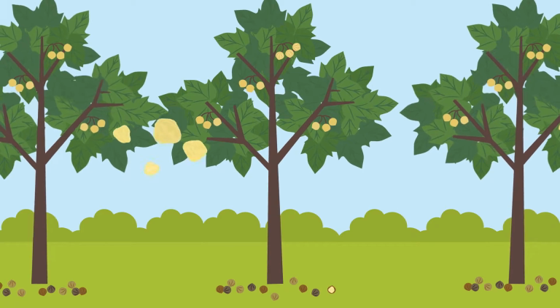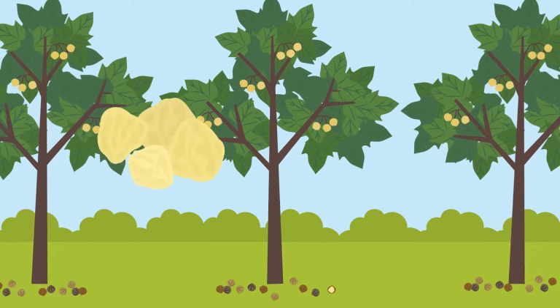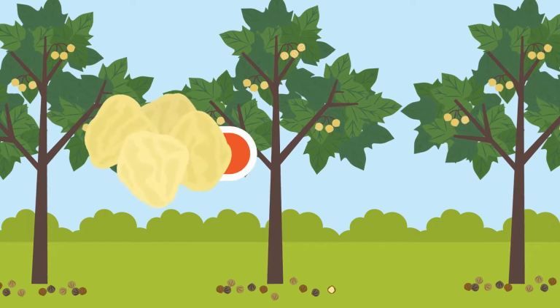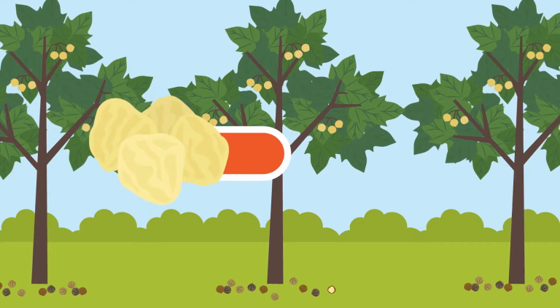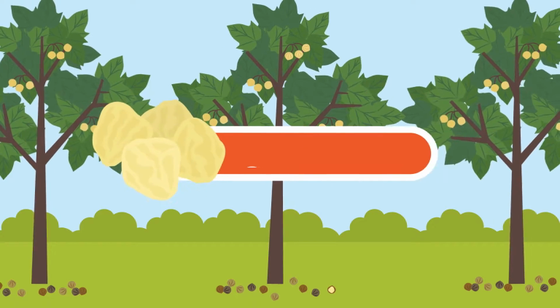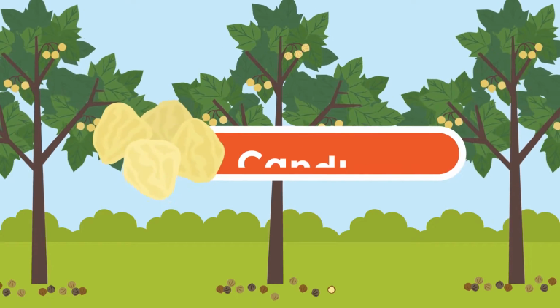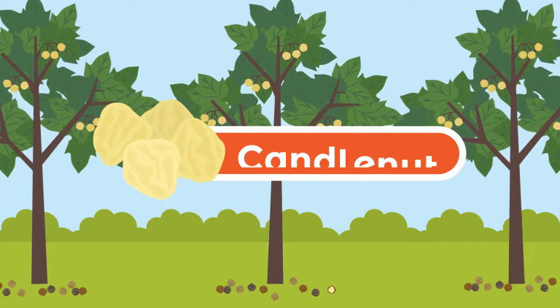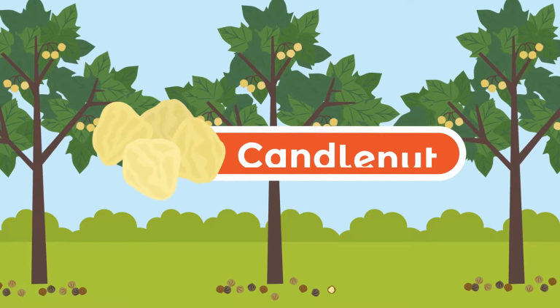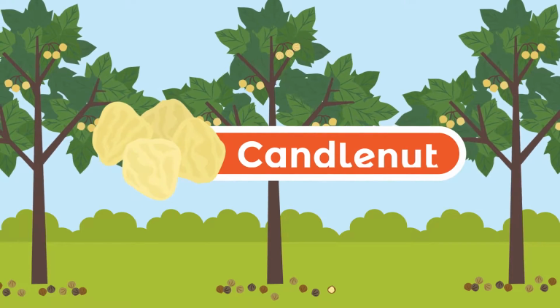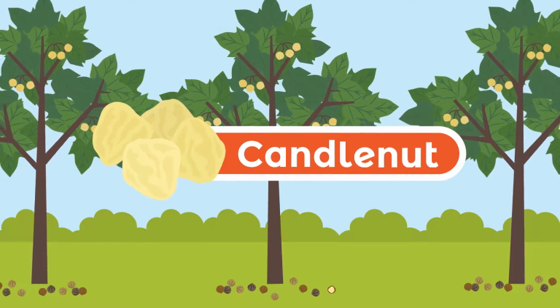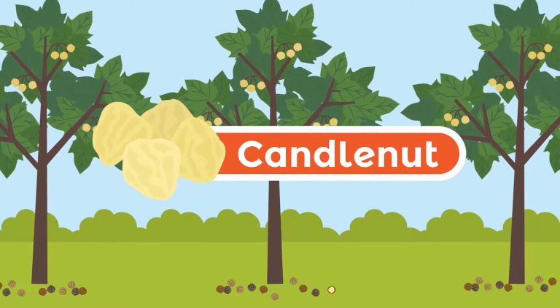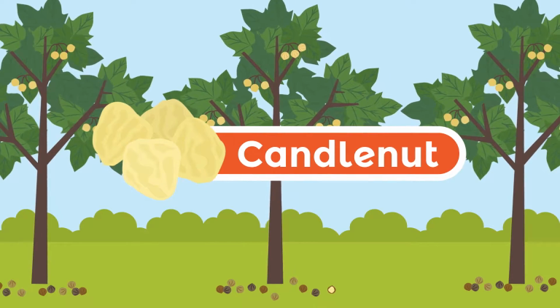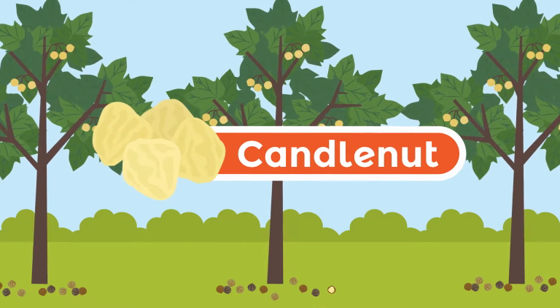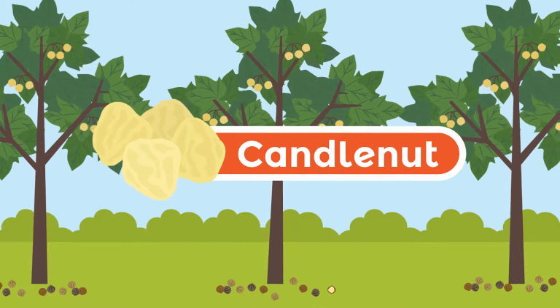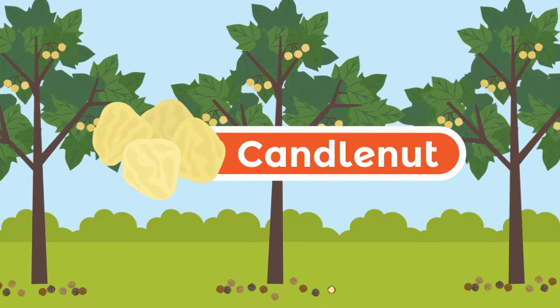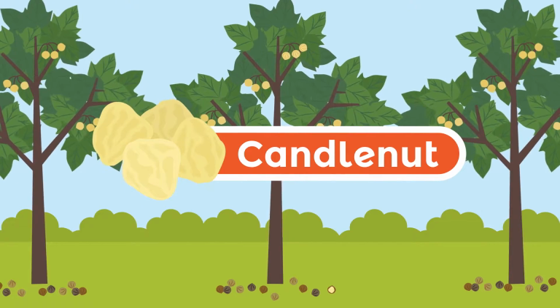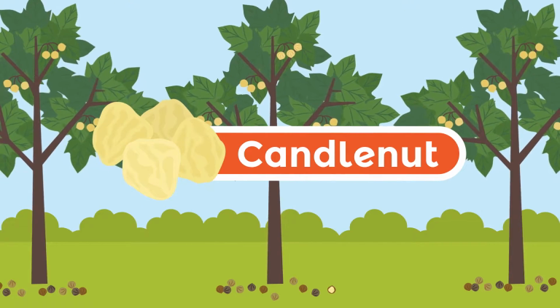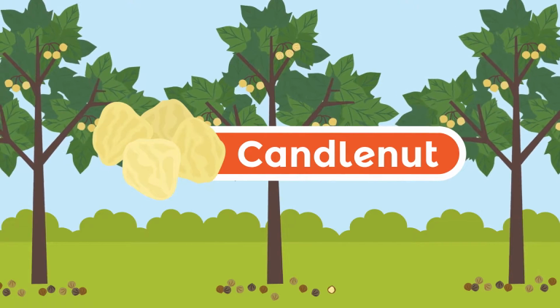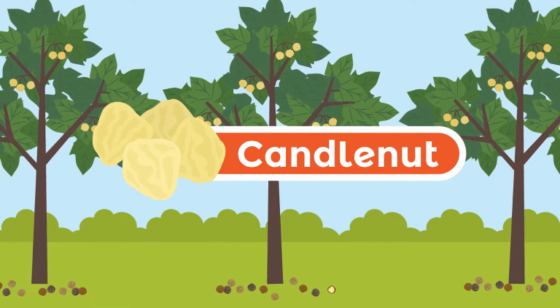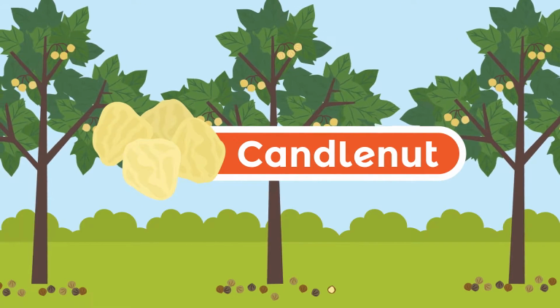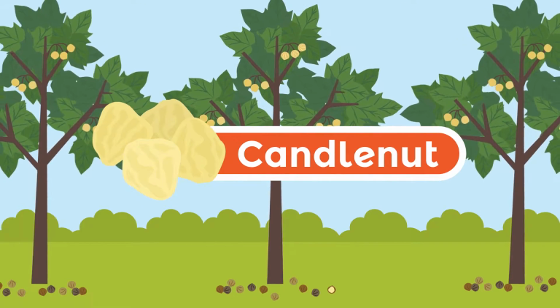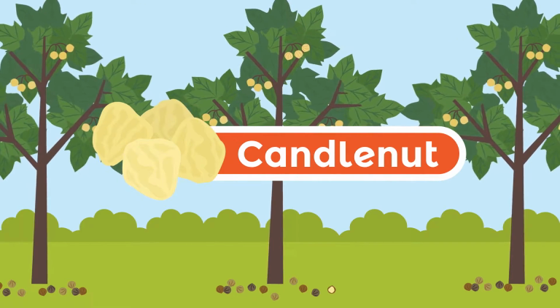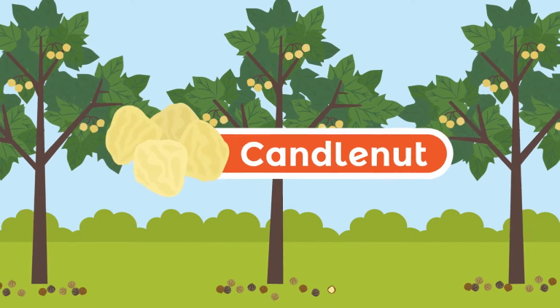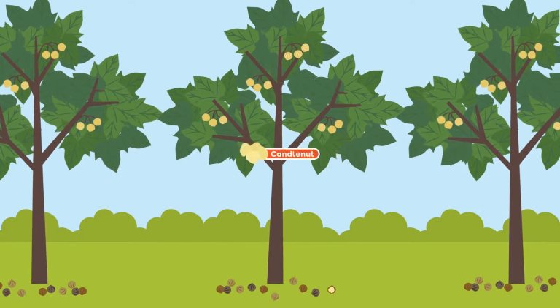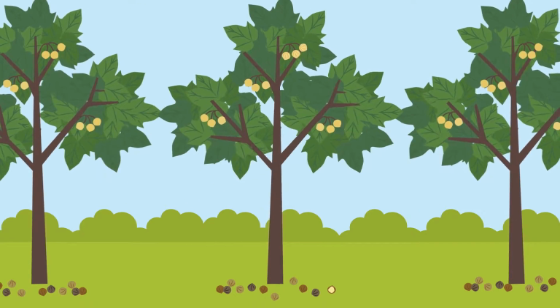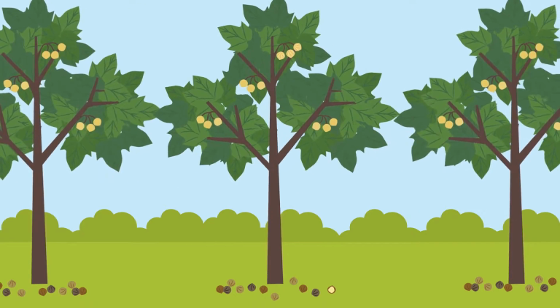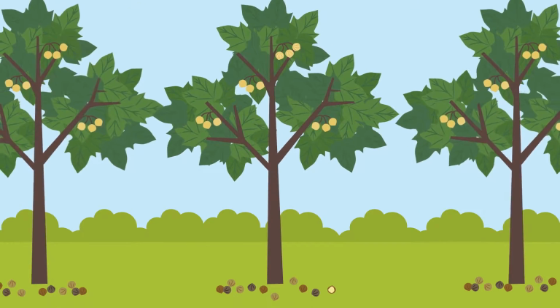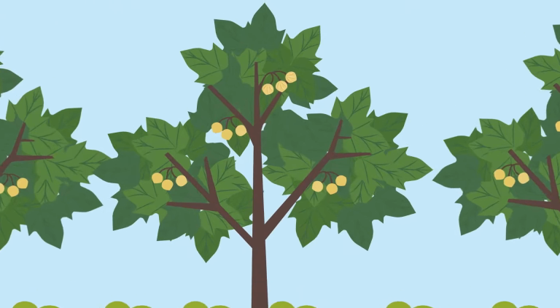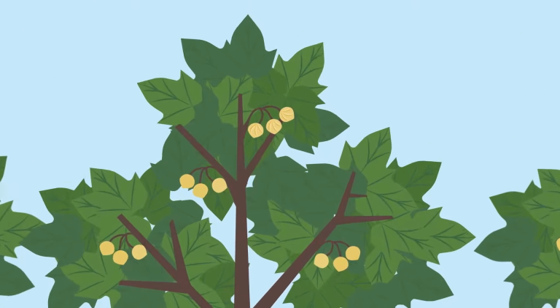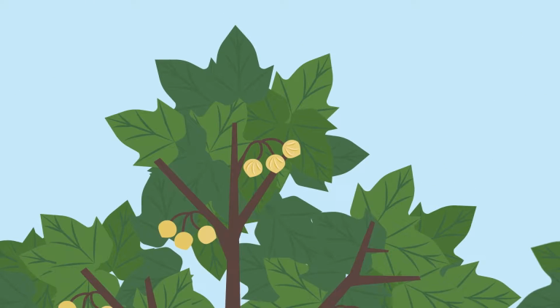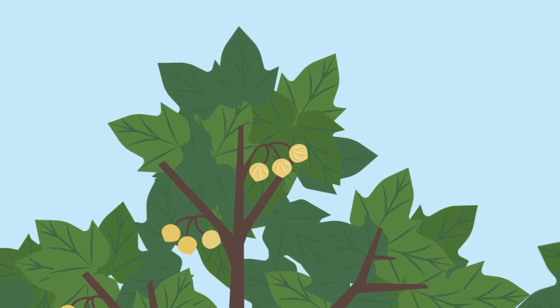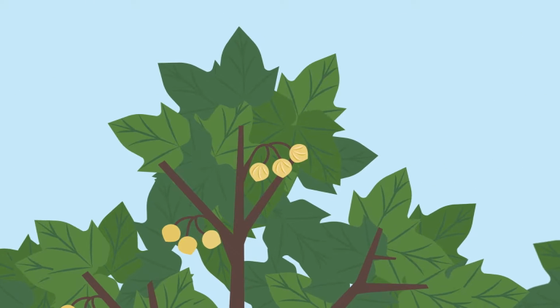Candle nut. Candle nut seeds can be processed into oil and made into spices.